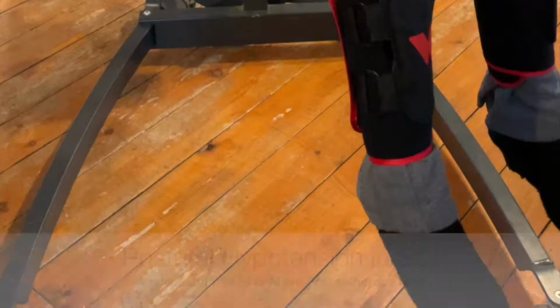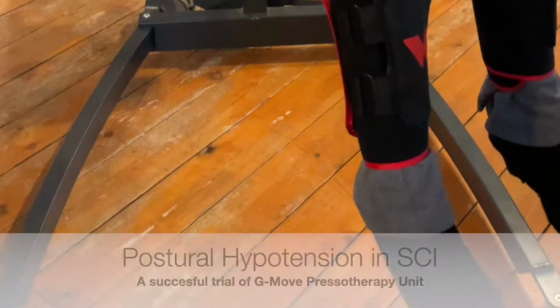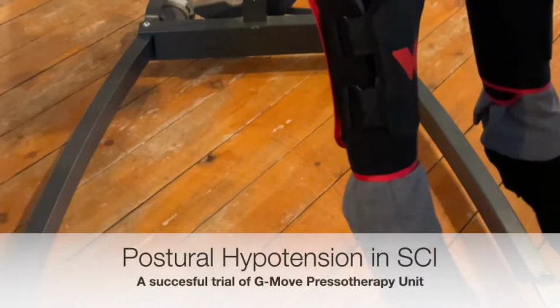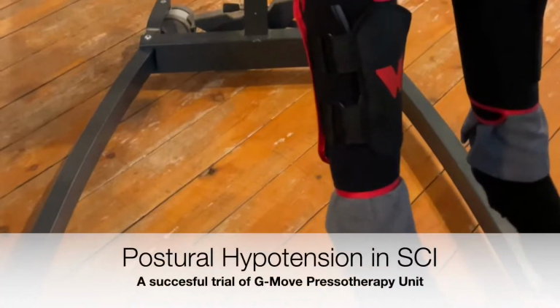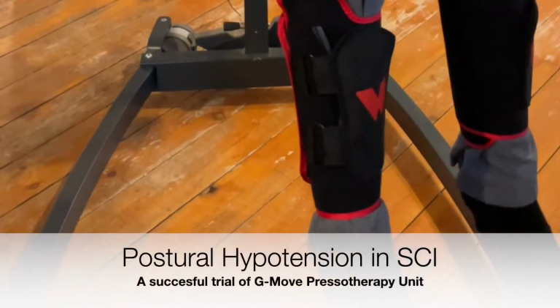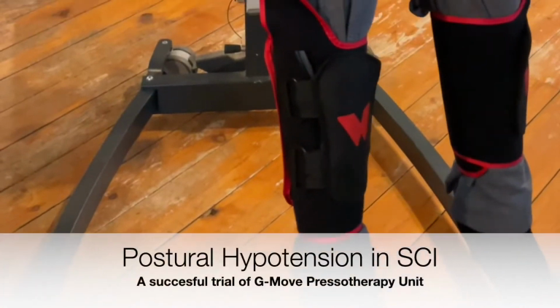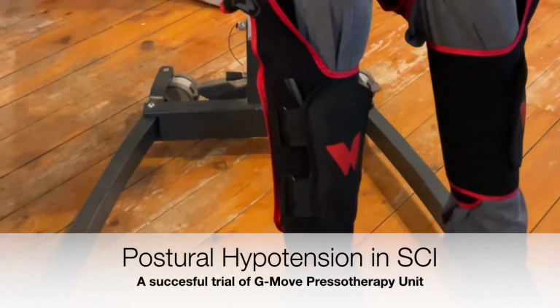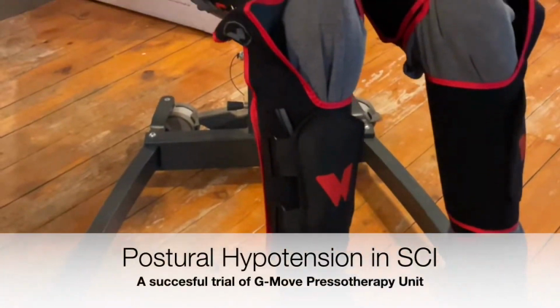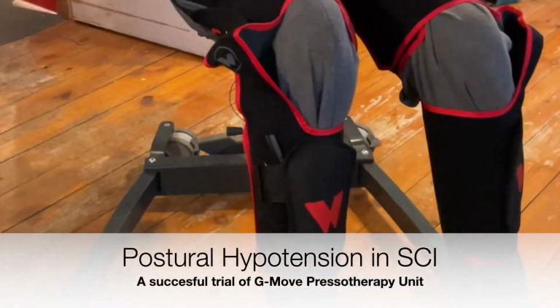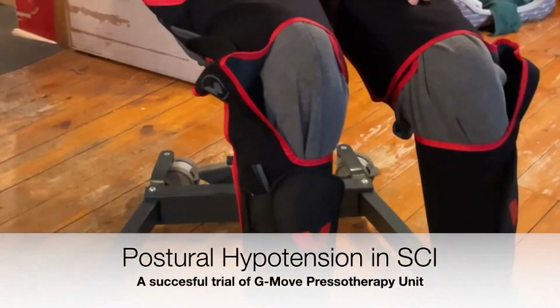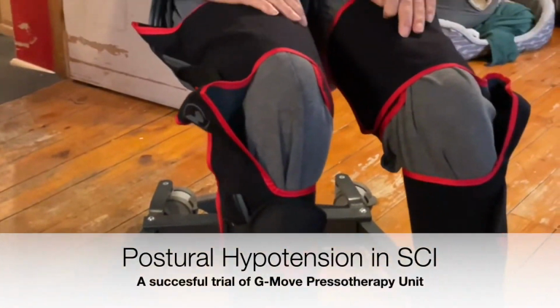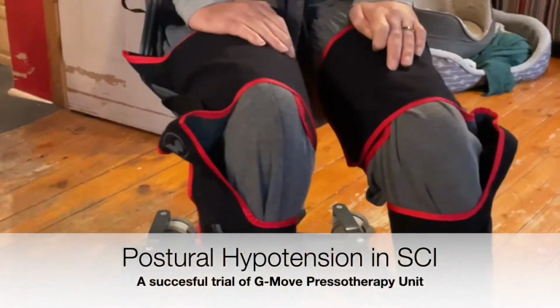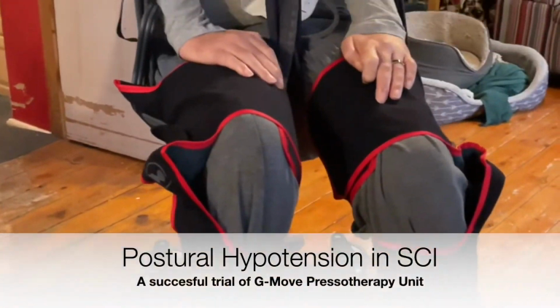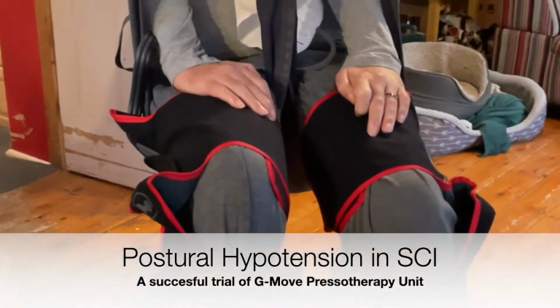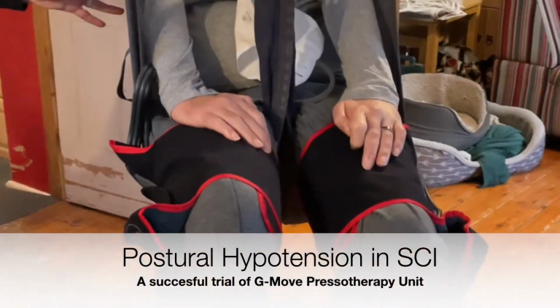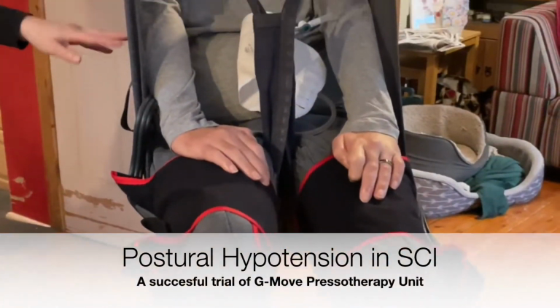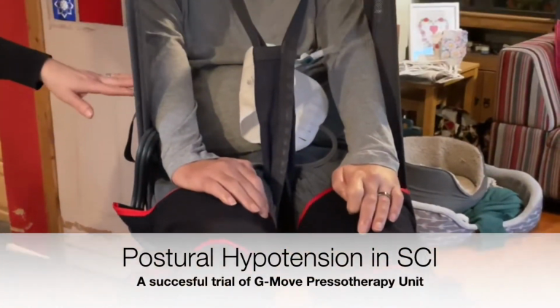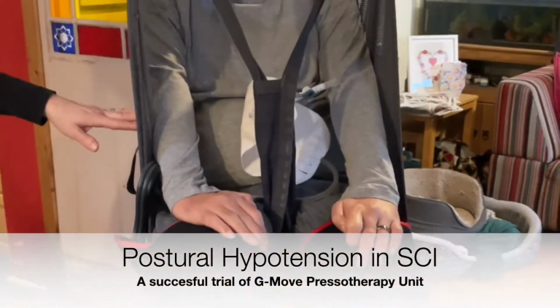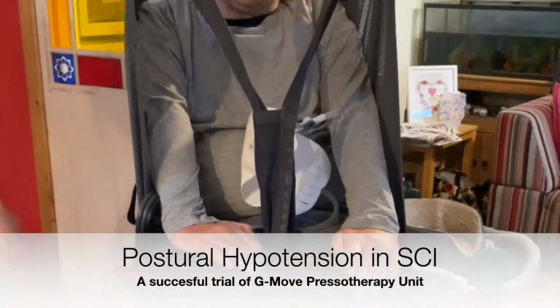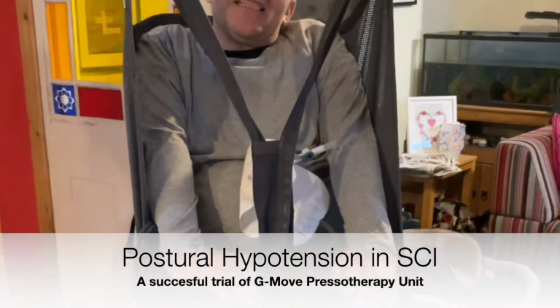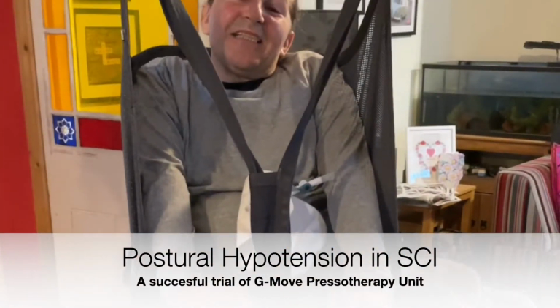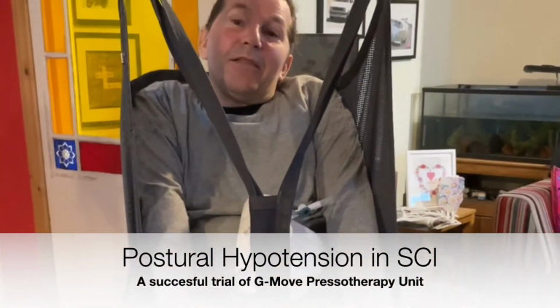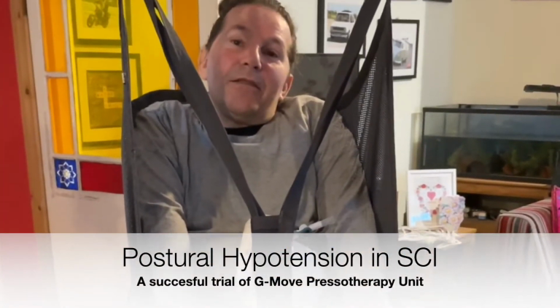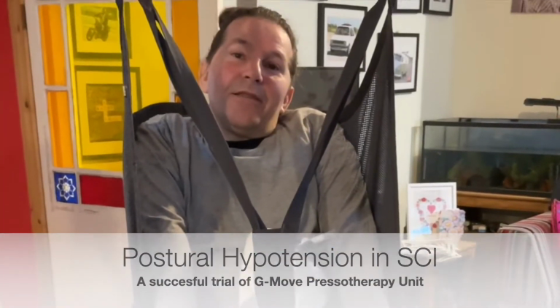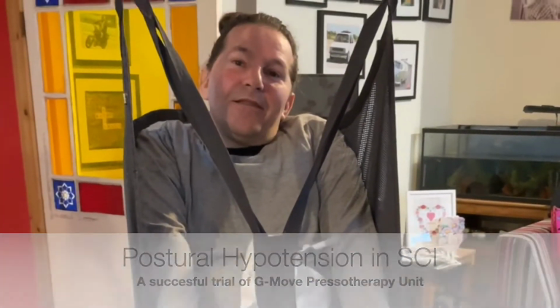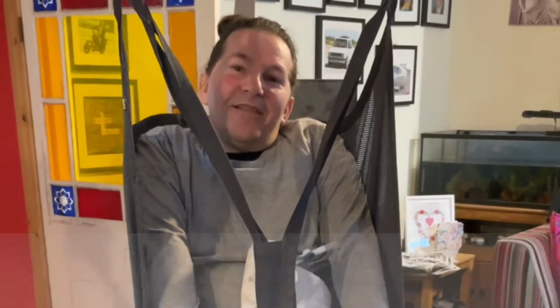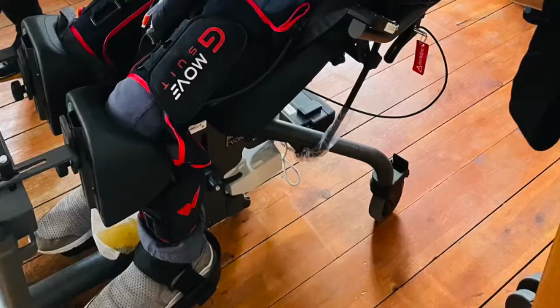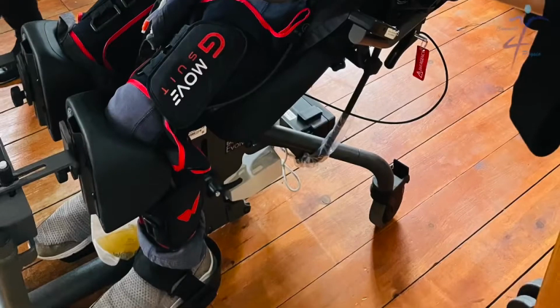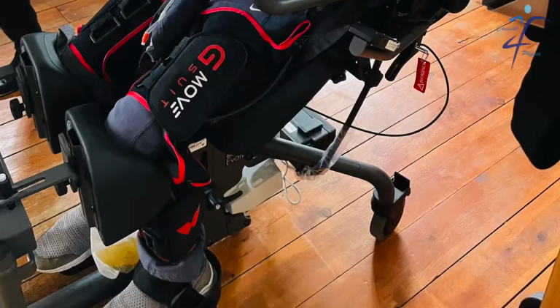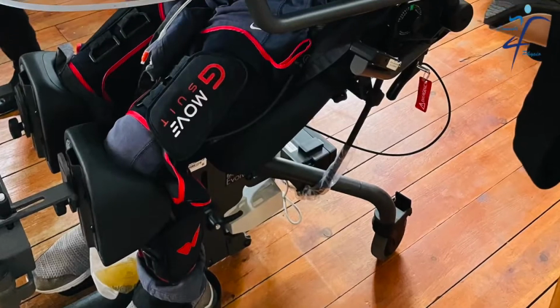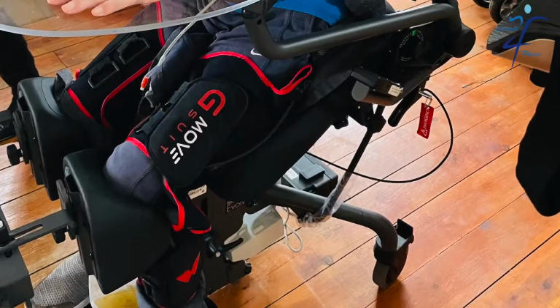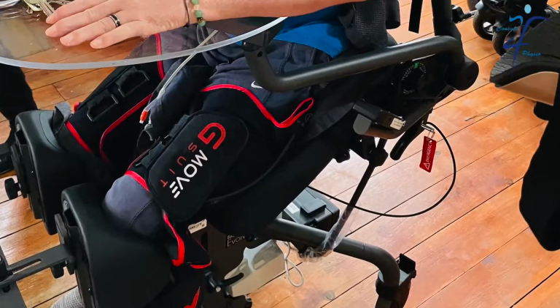Postural hypertension is a form of low blood pressure that happens when you stand up from sitting or lying down position.